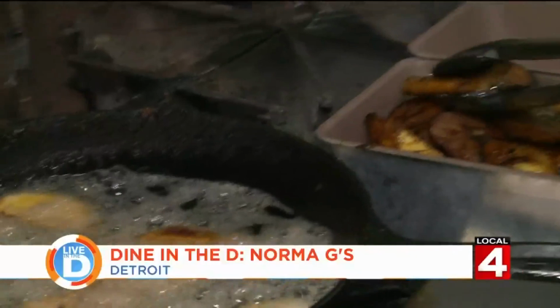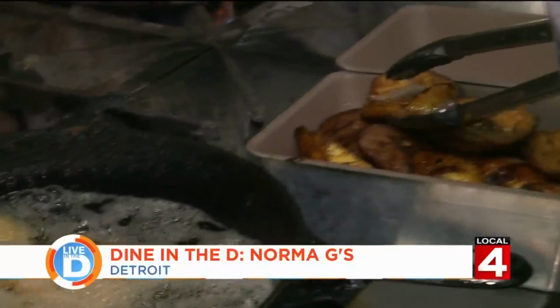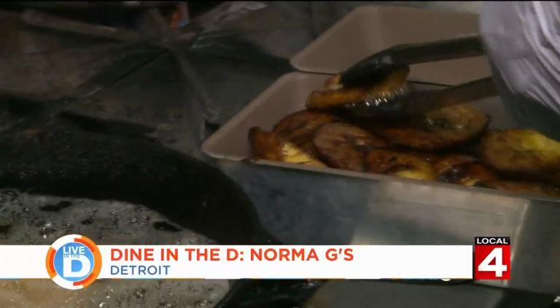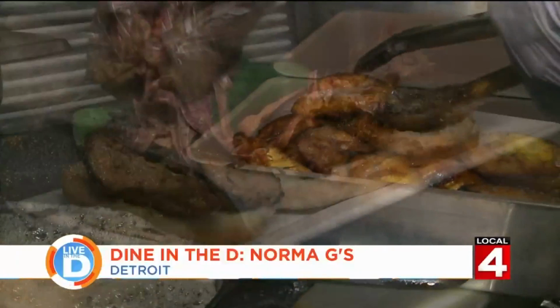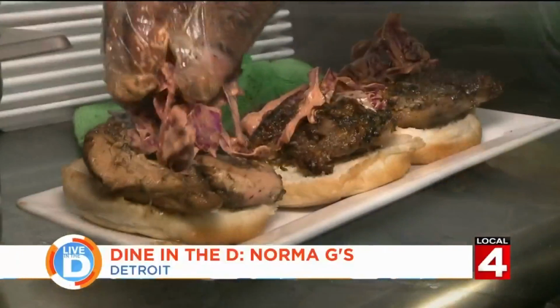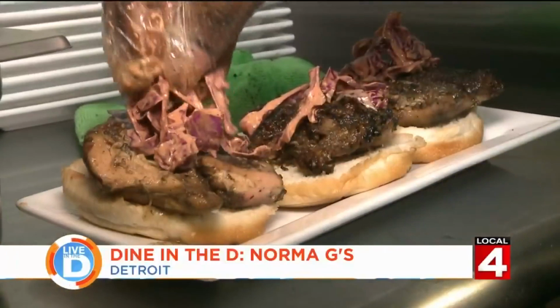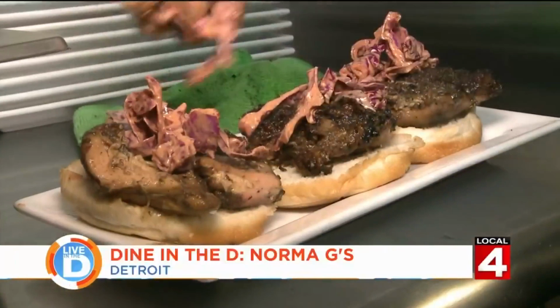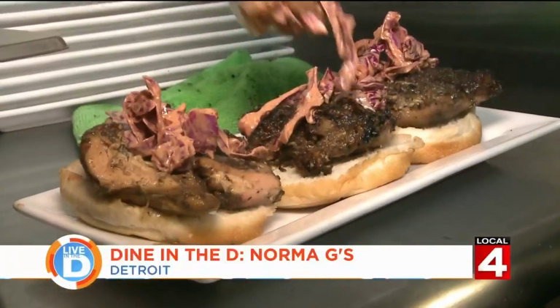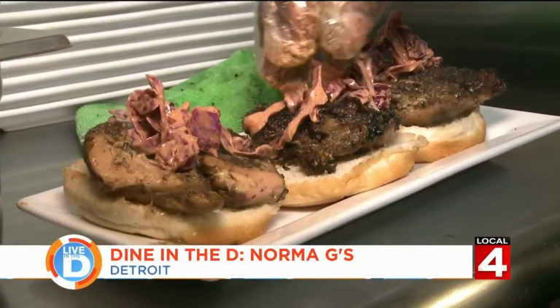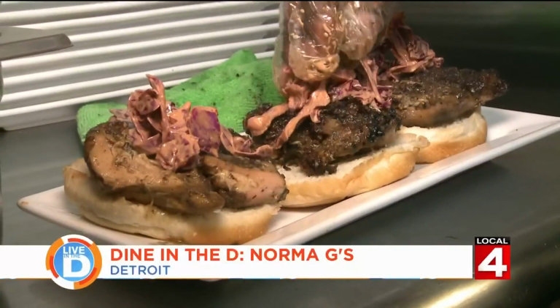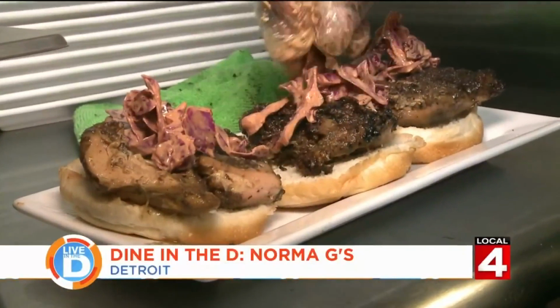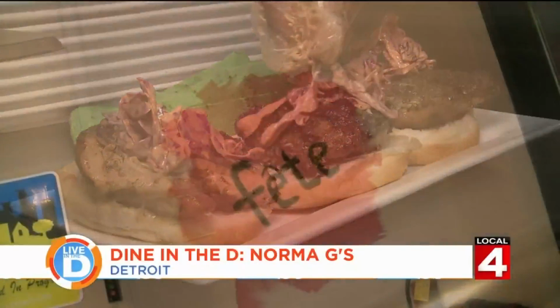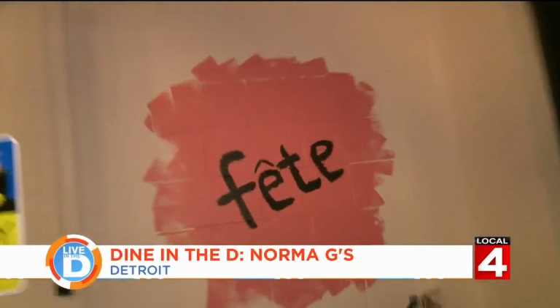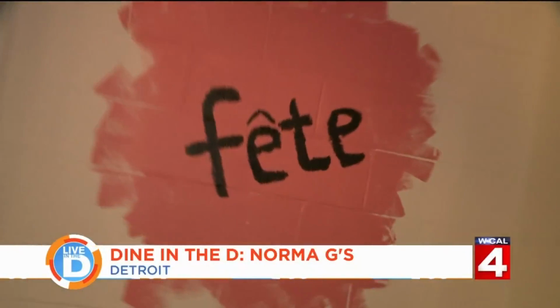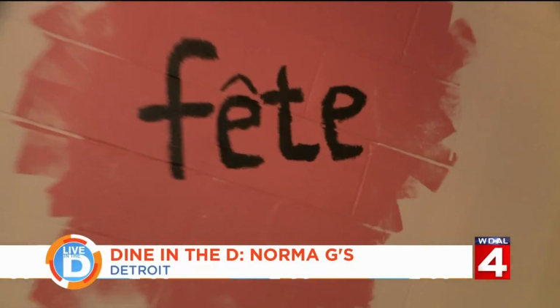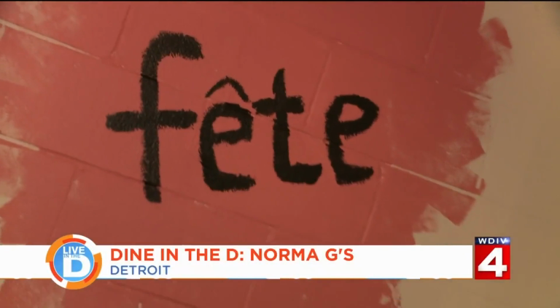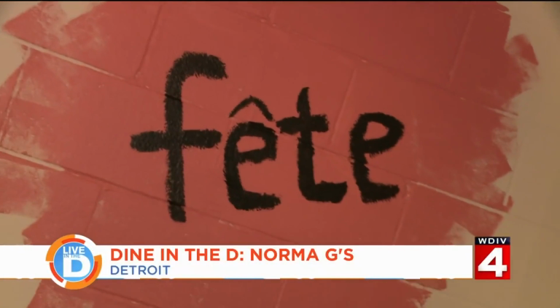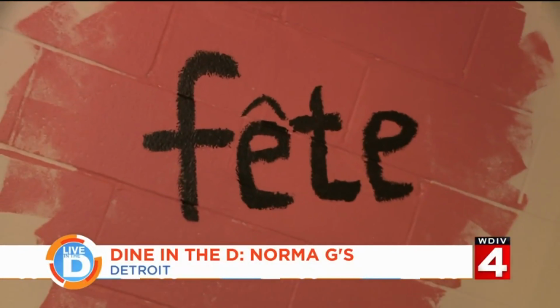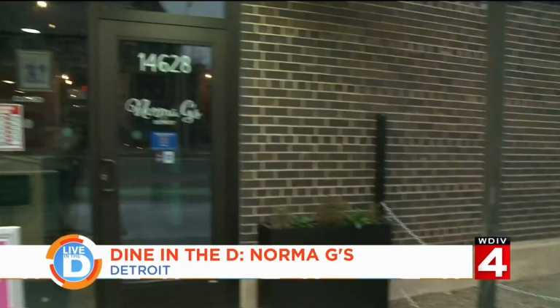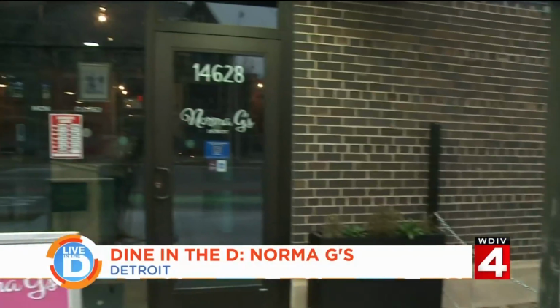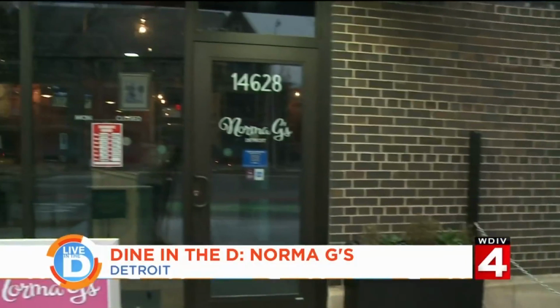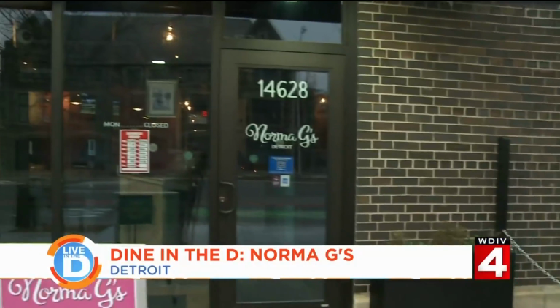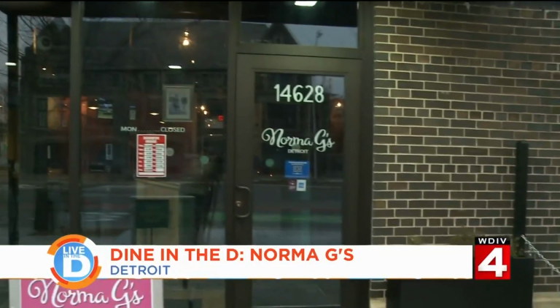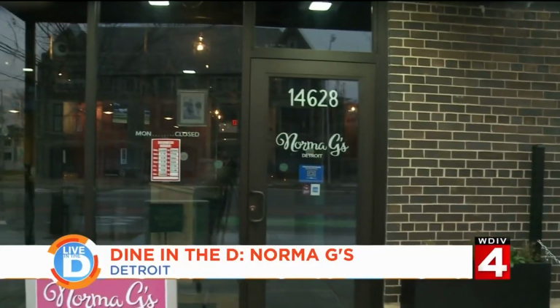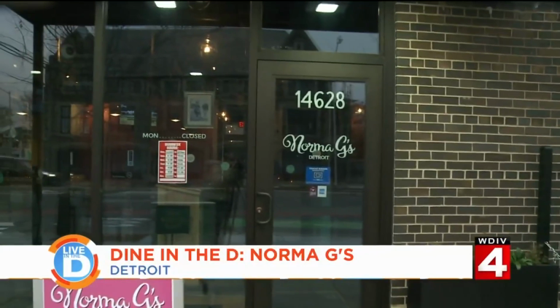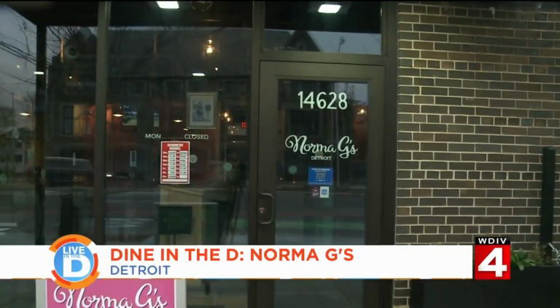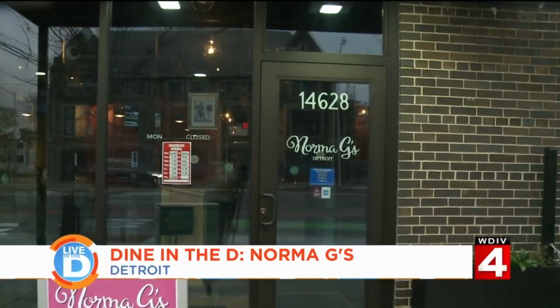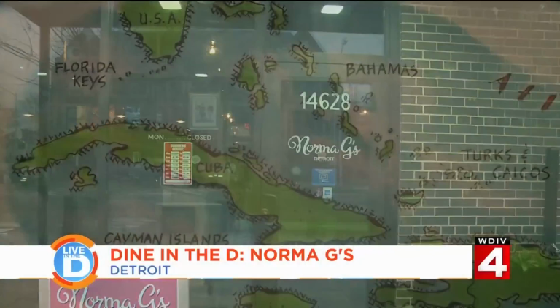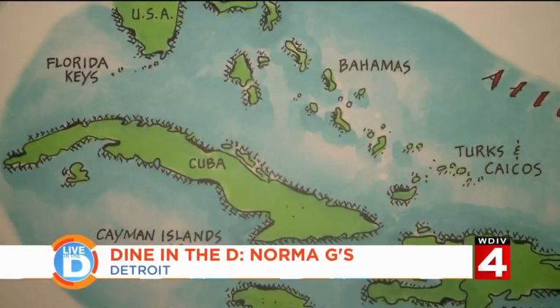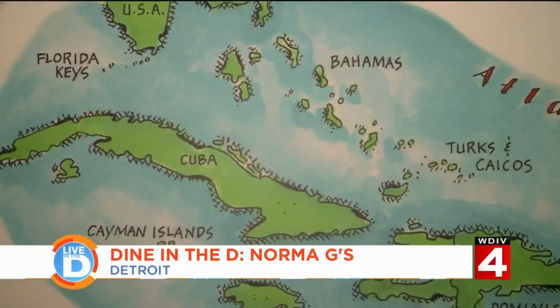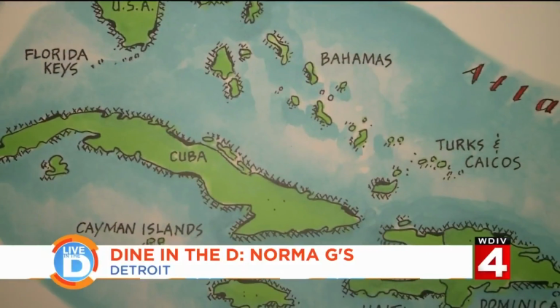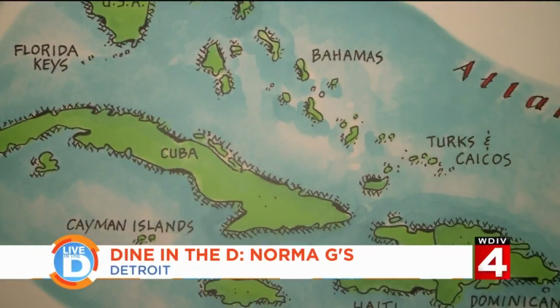Full of flavor-packed food and colorful decor, Norma G's whisks you away to the Caribbean.